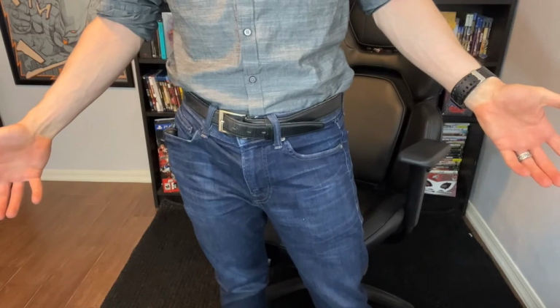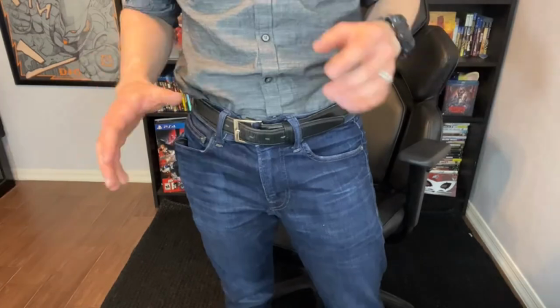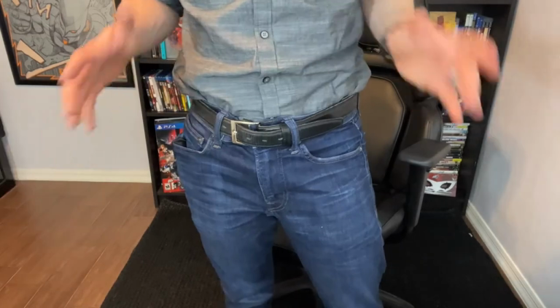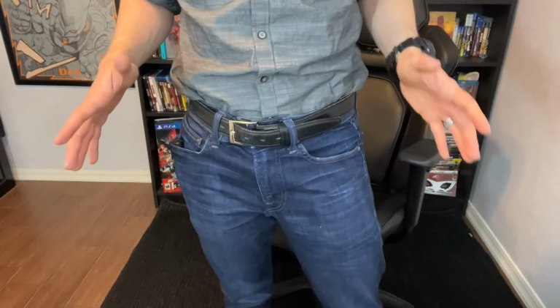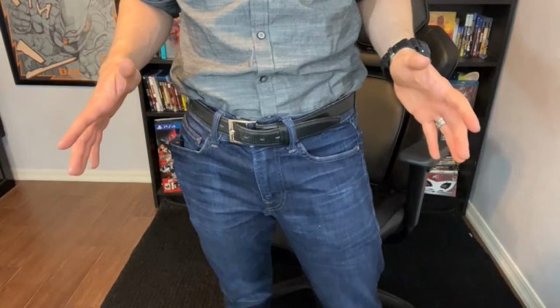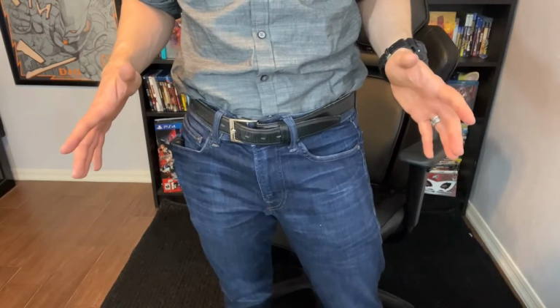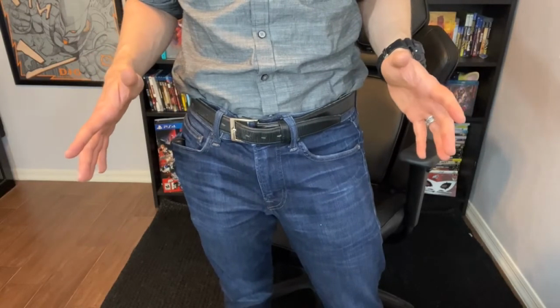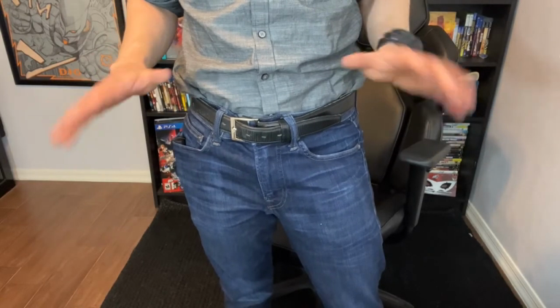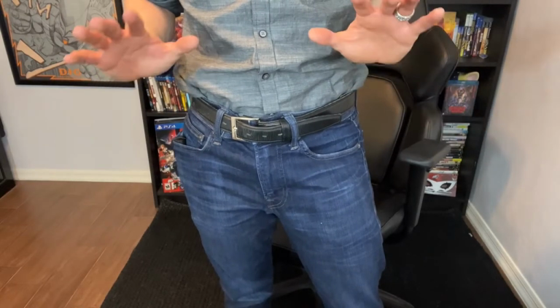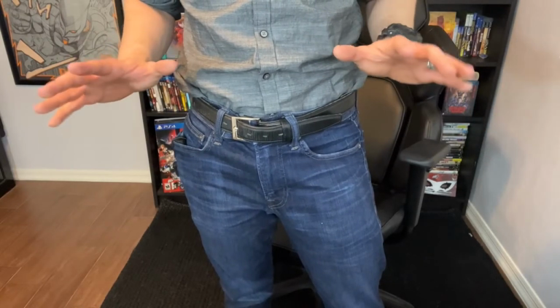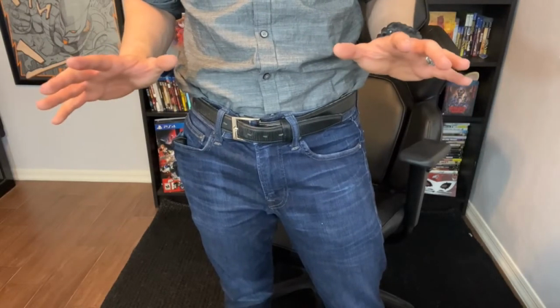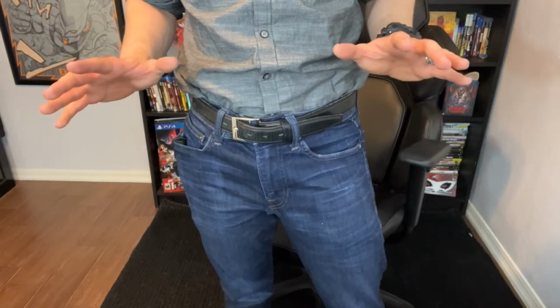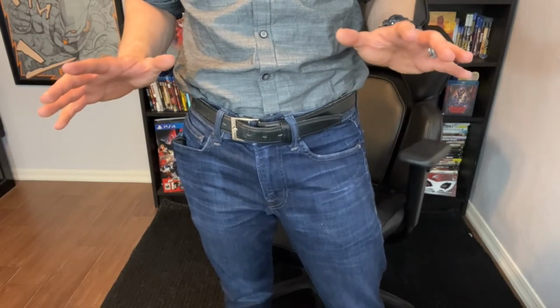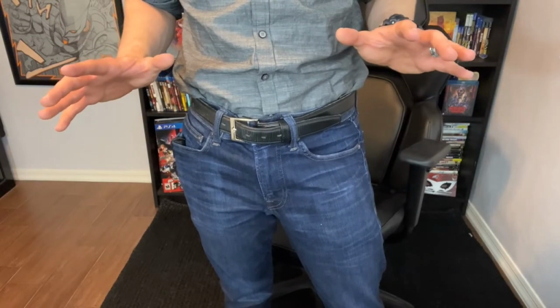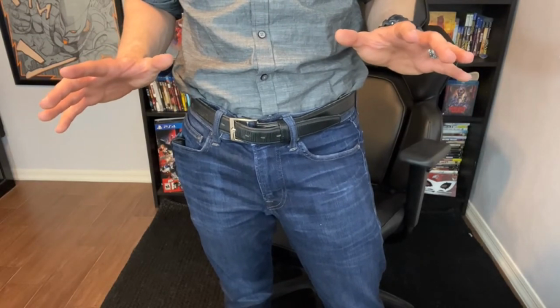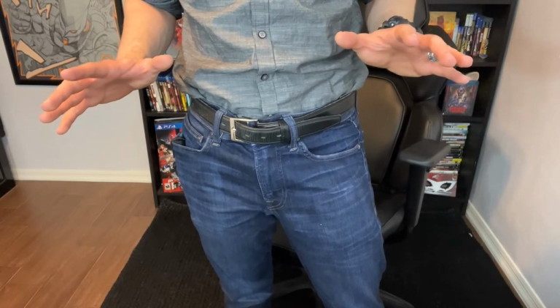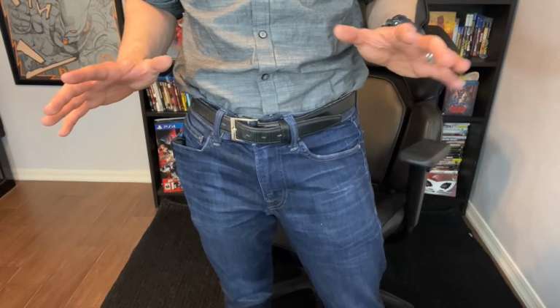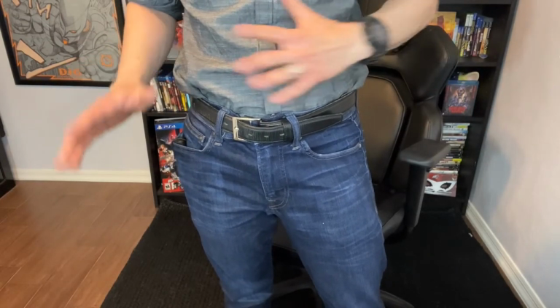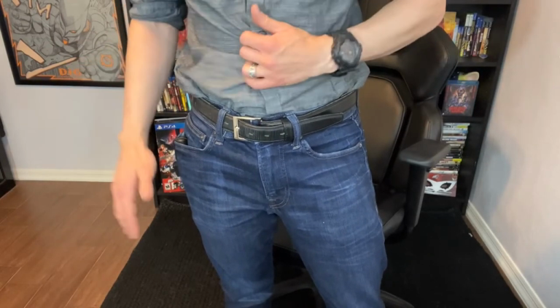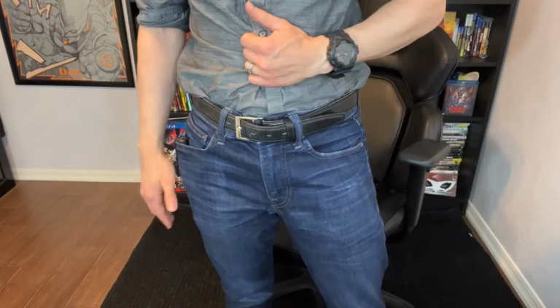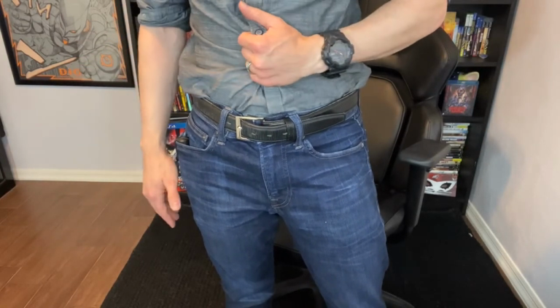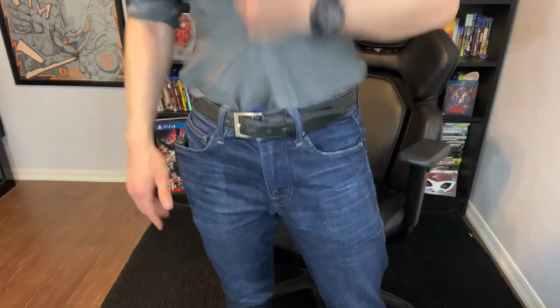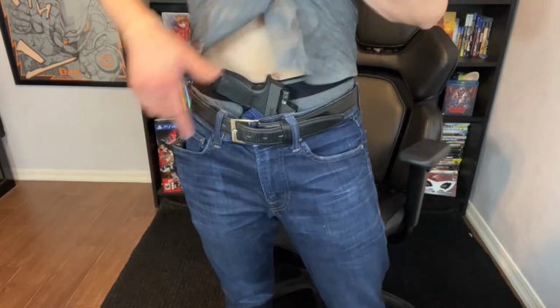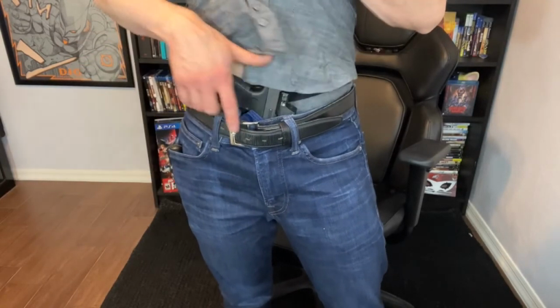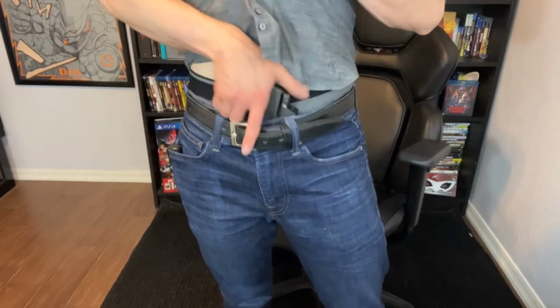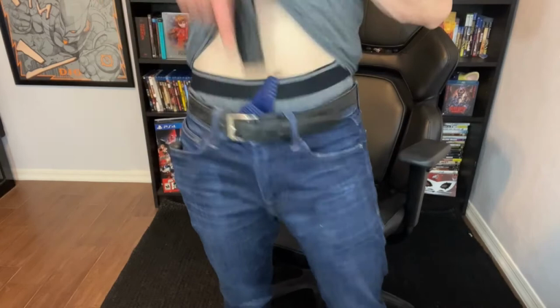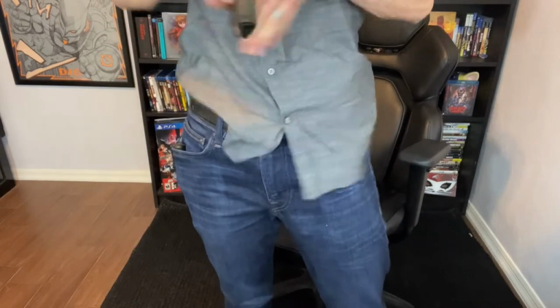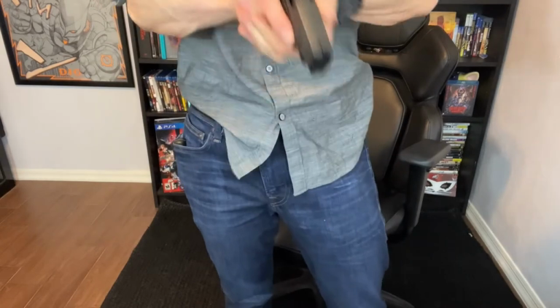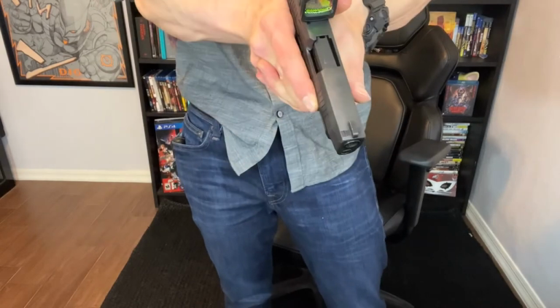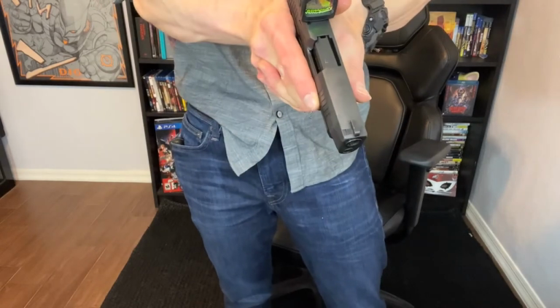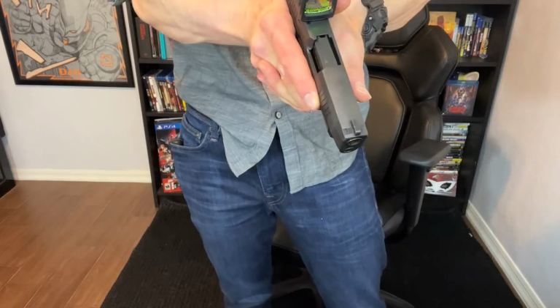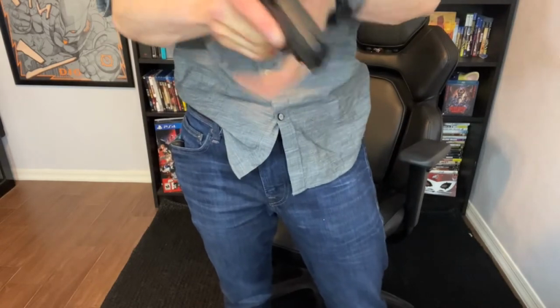Now if you actually need to draw, just like your normal draw stroke, you grab the shirt, pull it up, and the gun comes out.